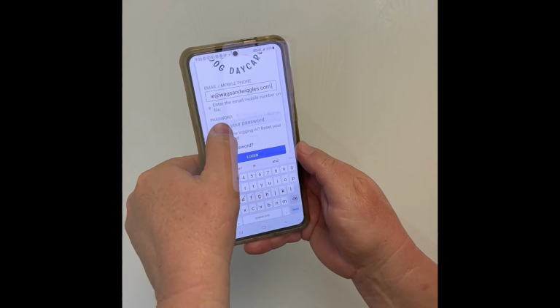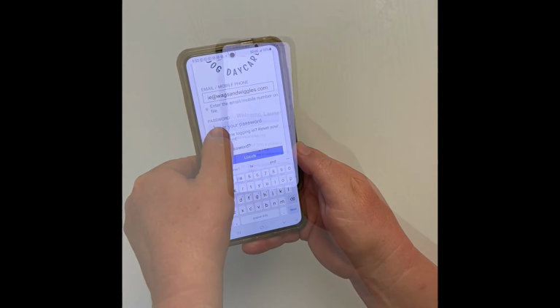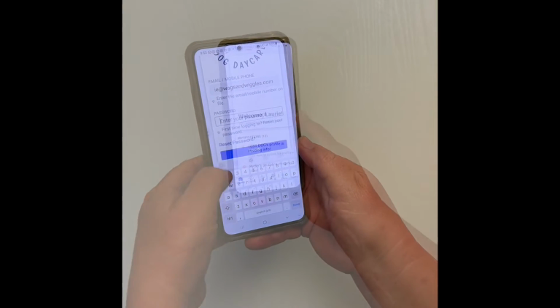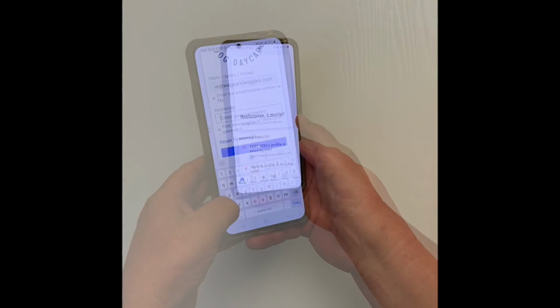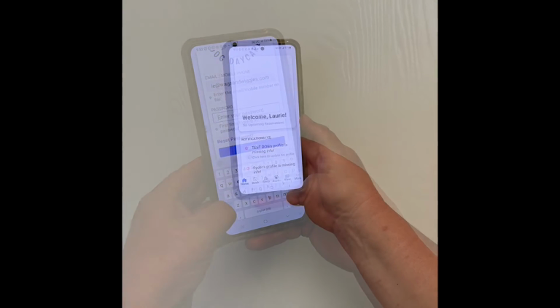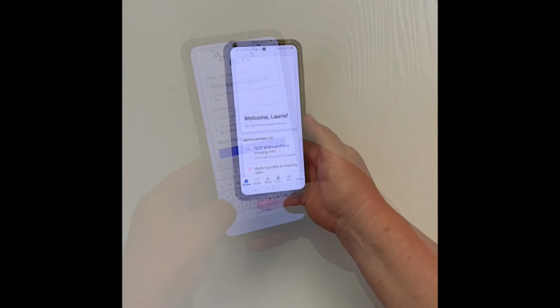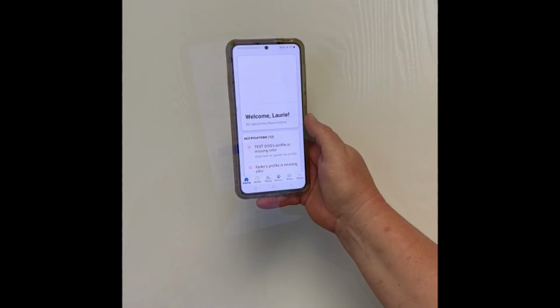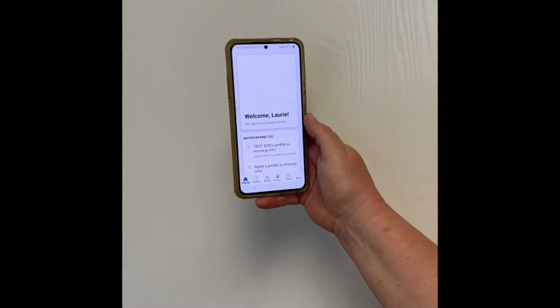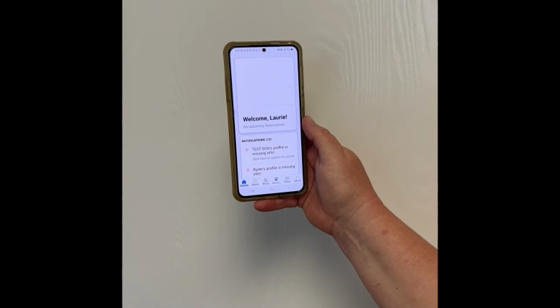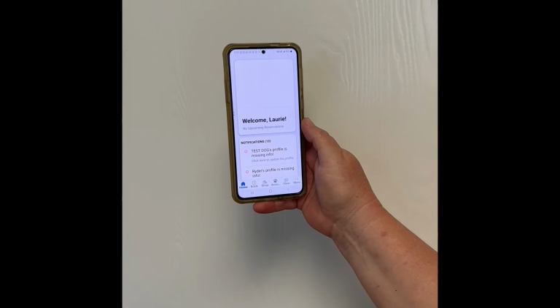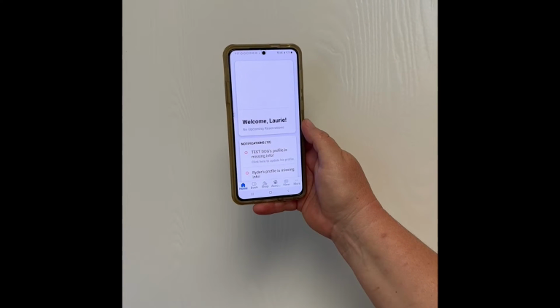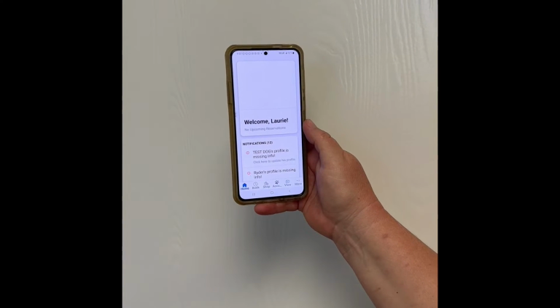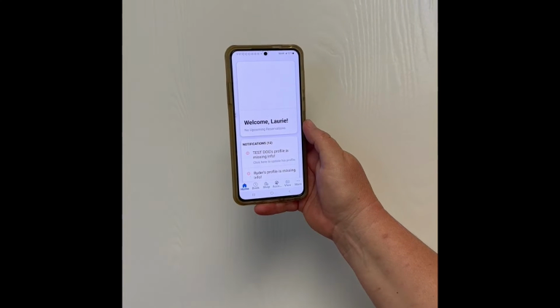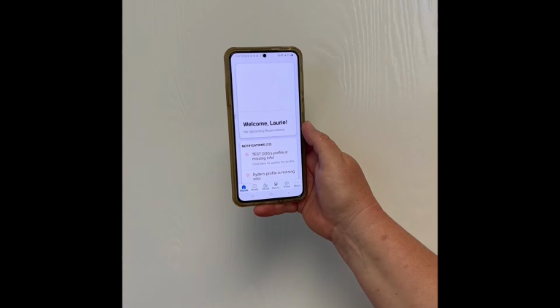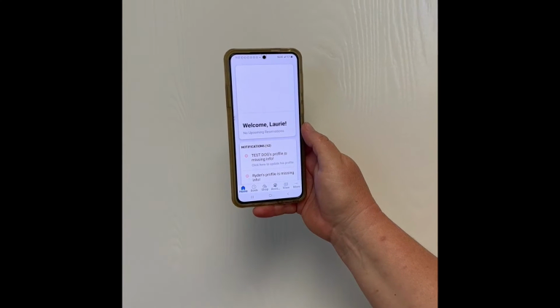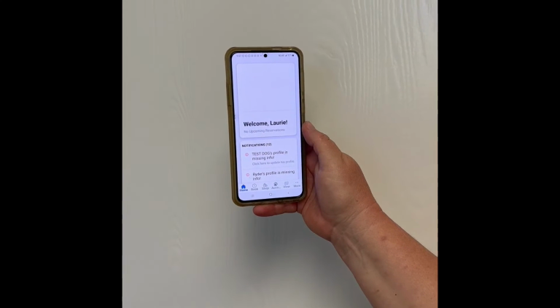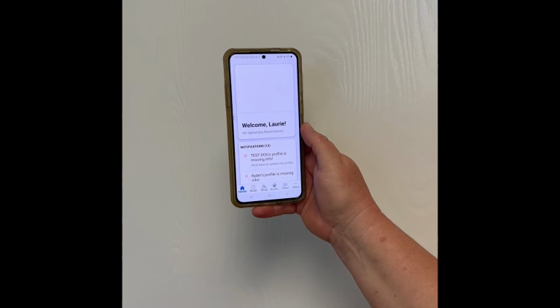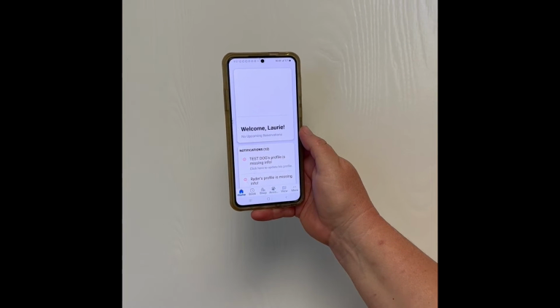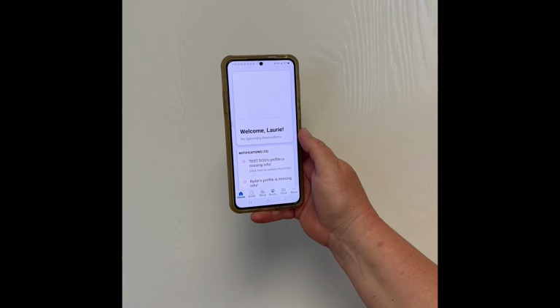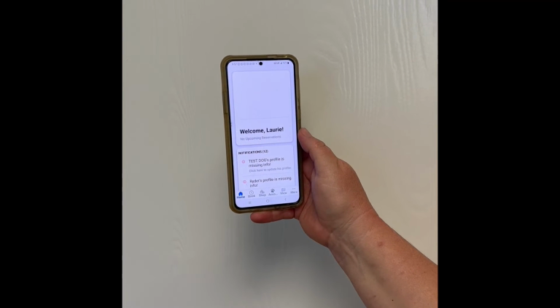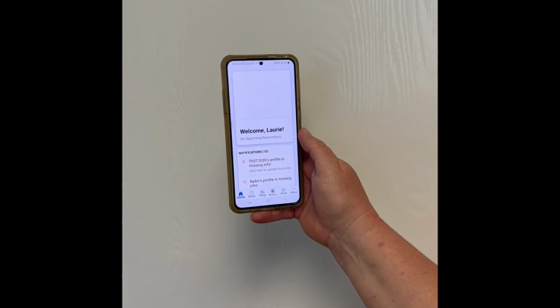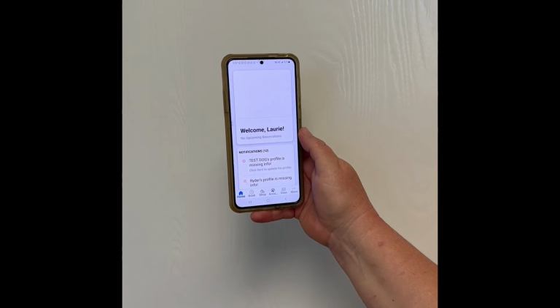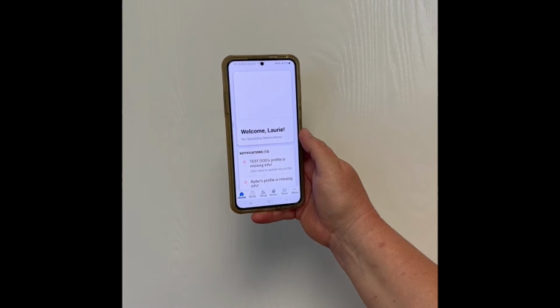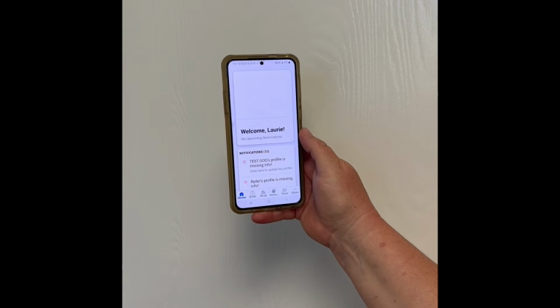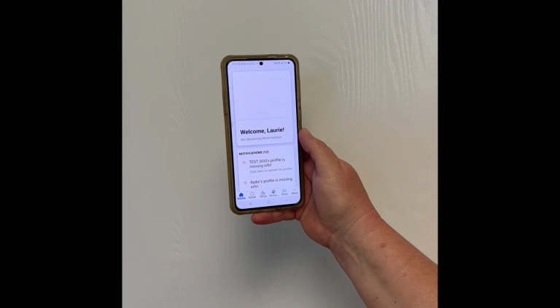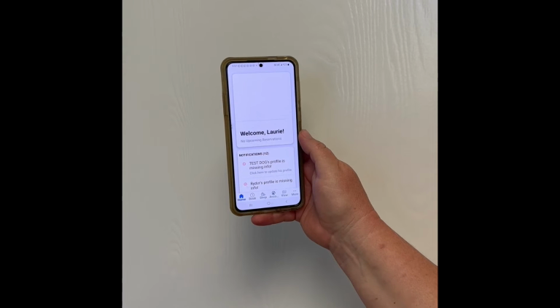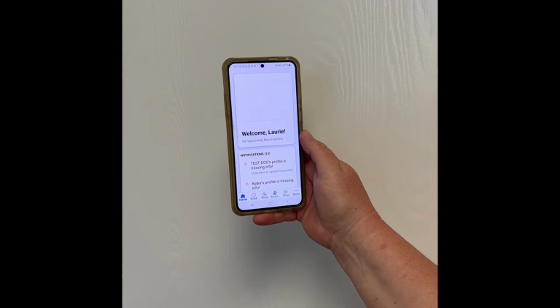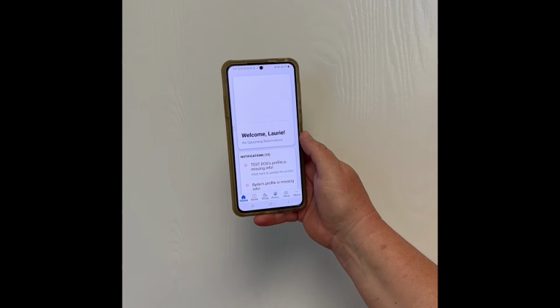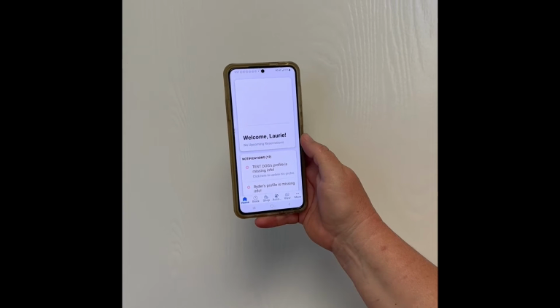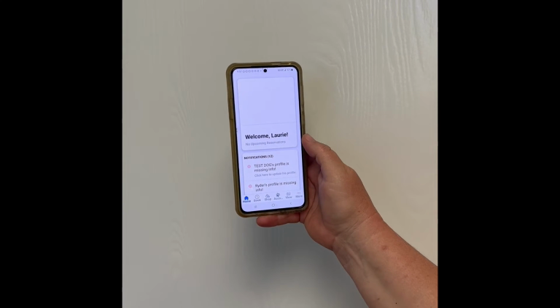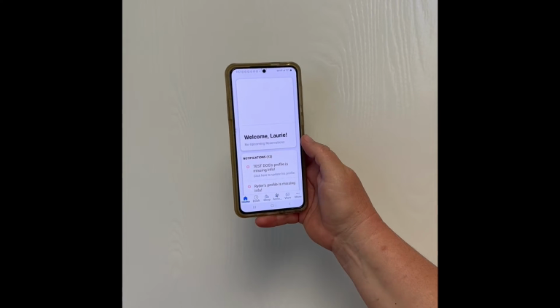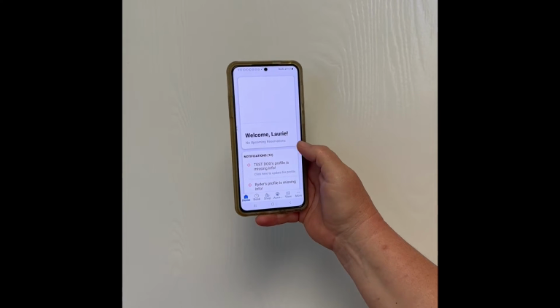Then you would put in your email, and once you log in to the app, you will be able to do all the things that you were able to do through the website before.